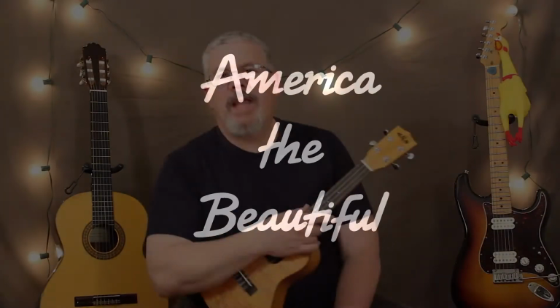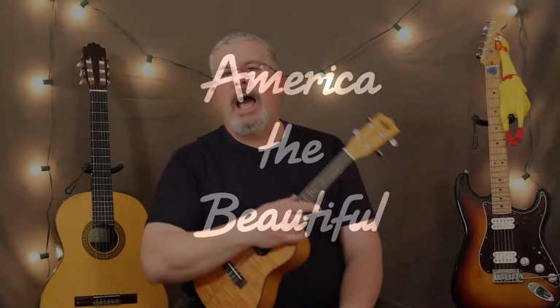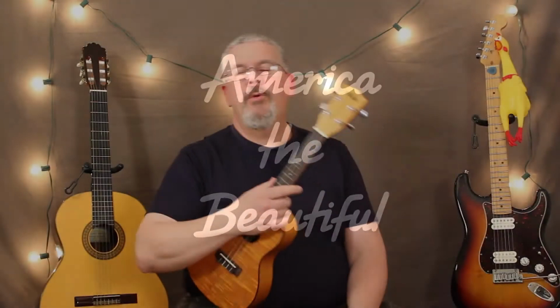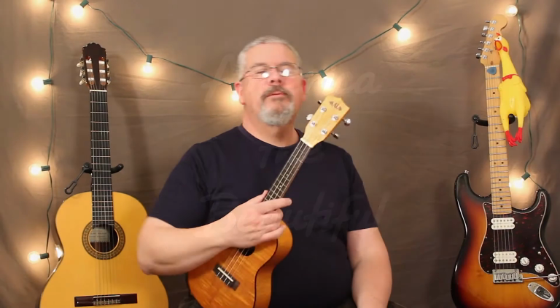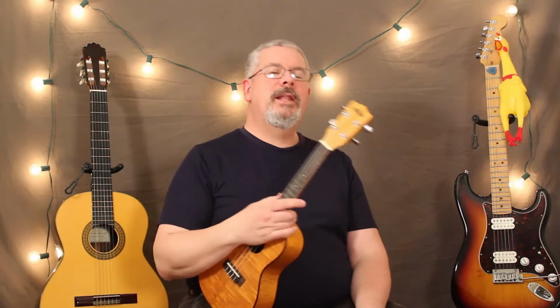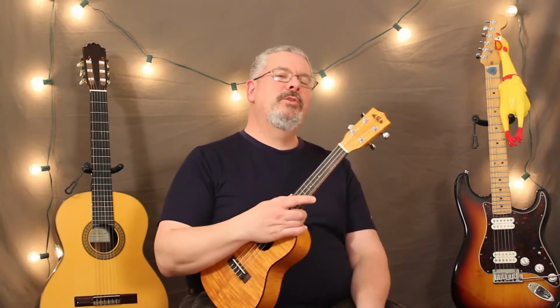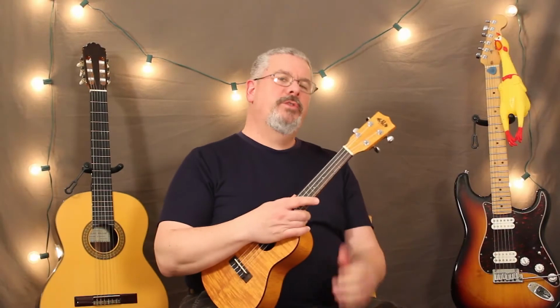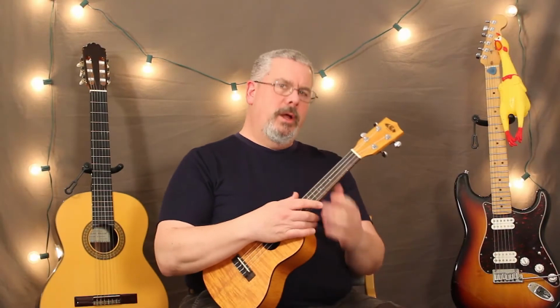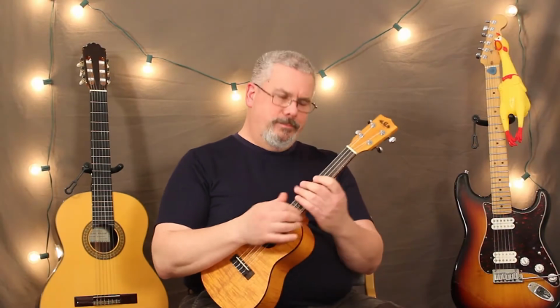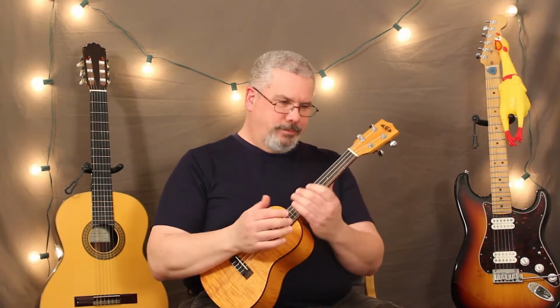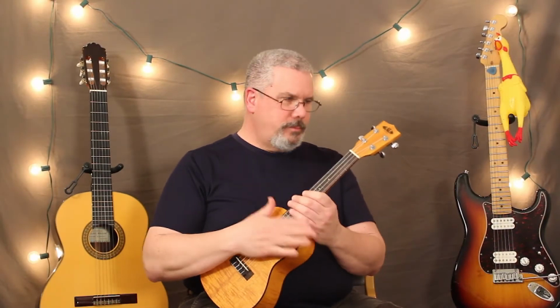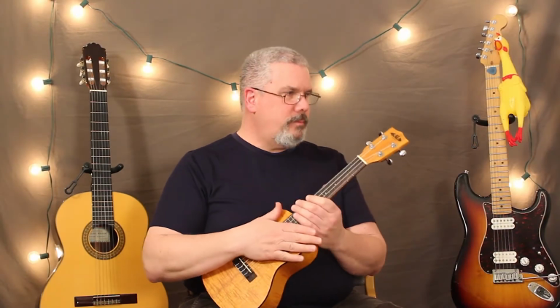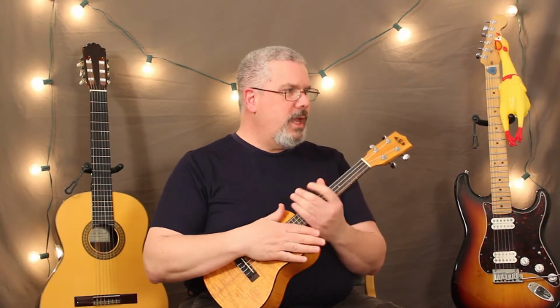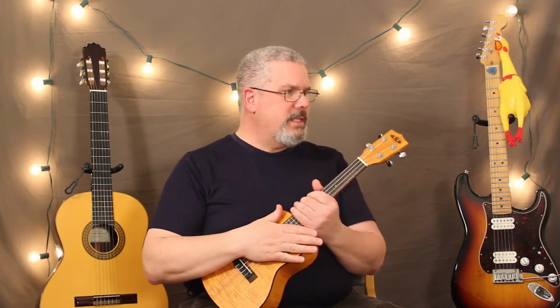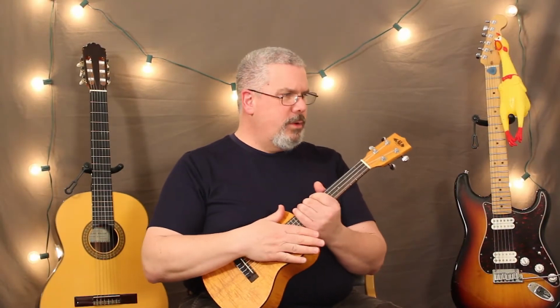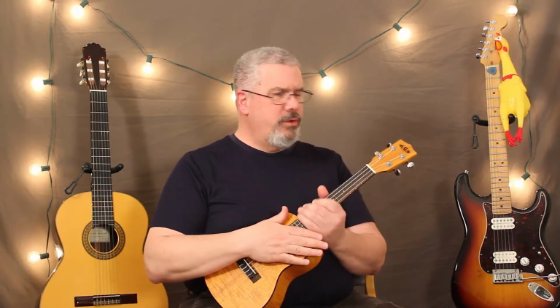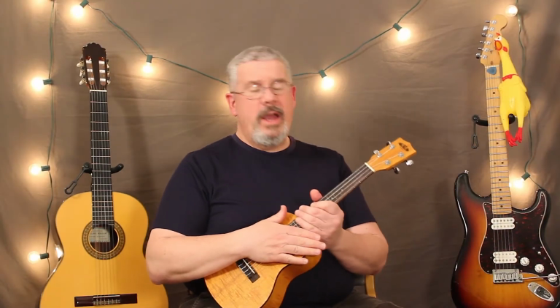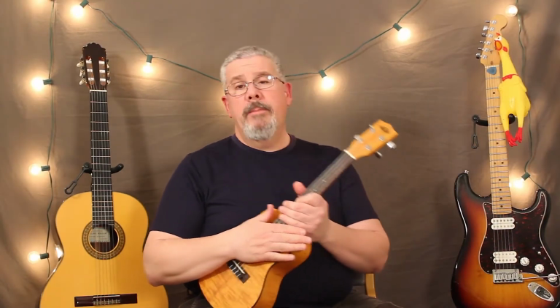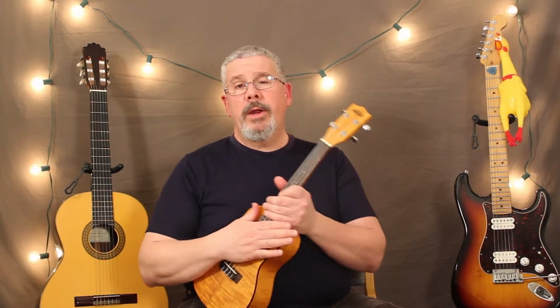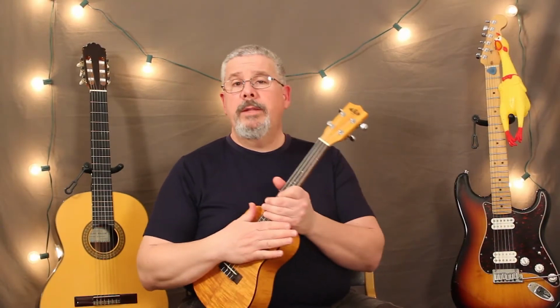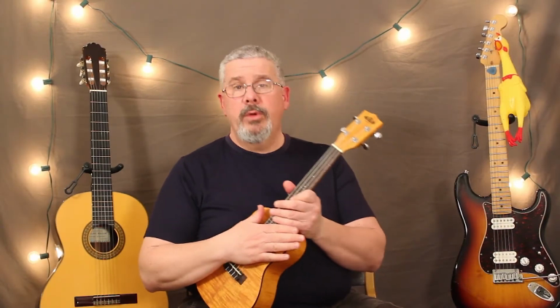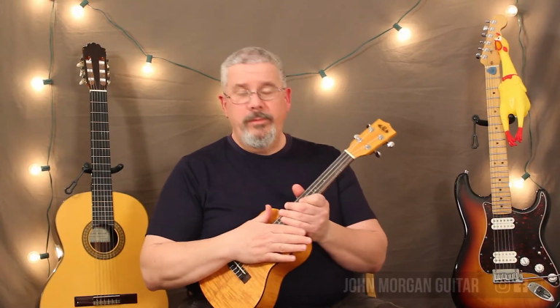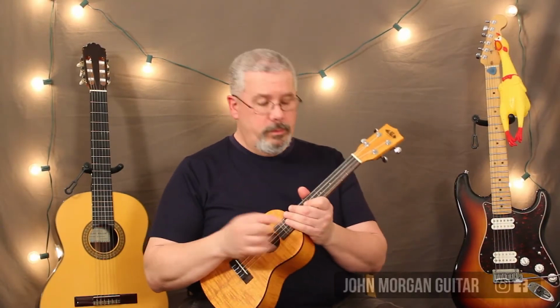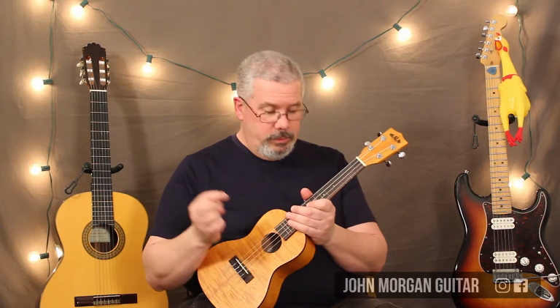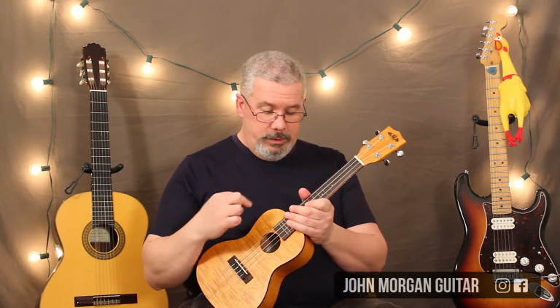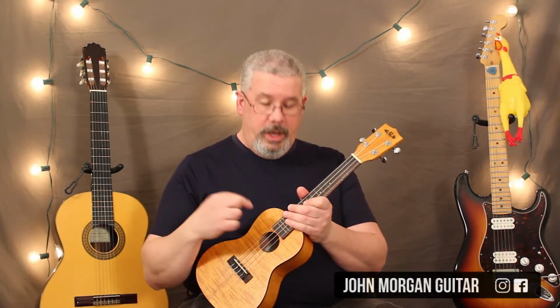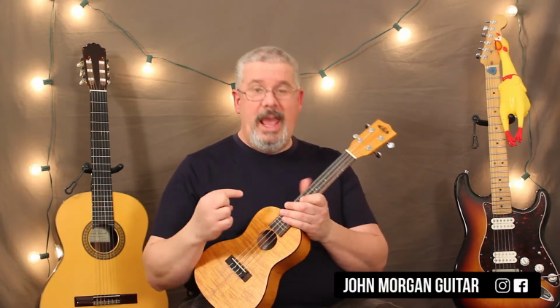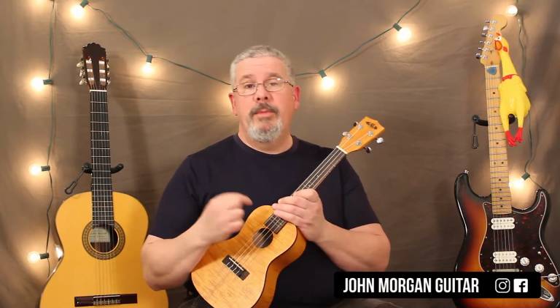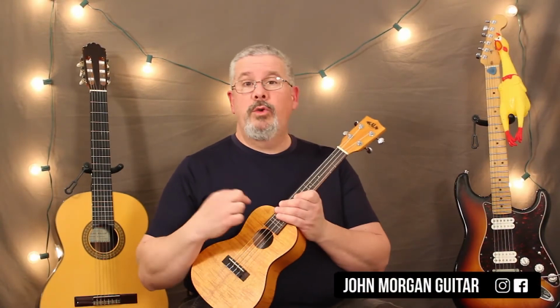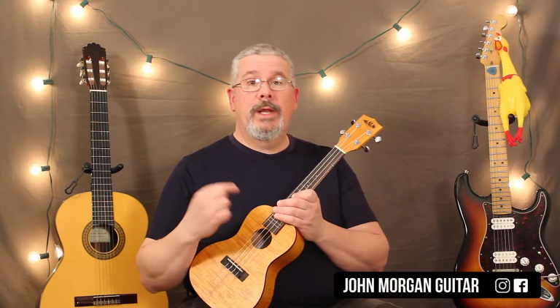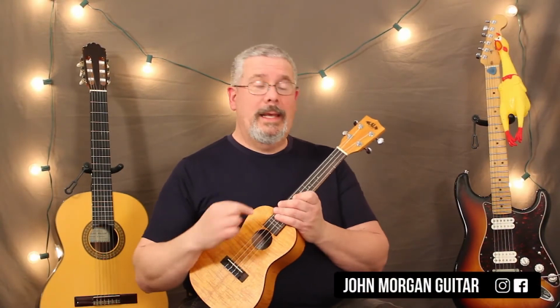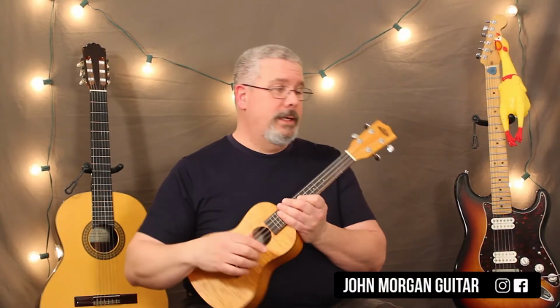Hi, welcome to Lessons with John. Today we're going to try America the Beautiful on Emma's Ukulele.